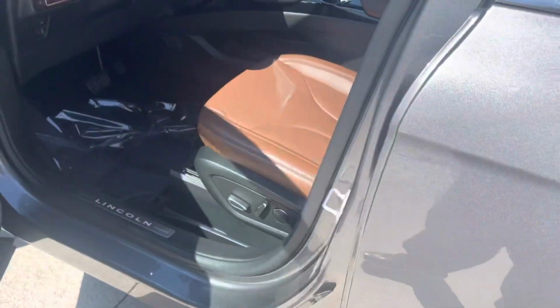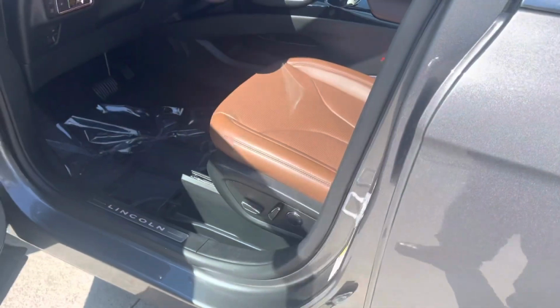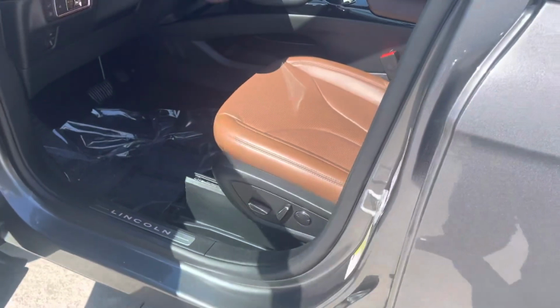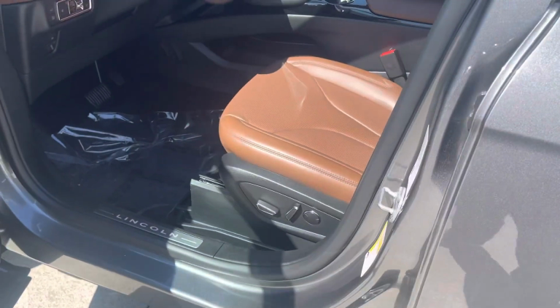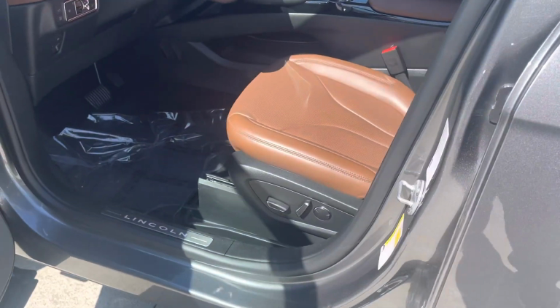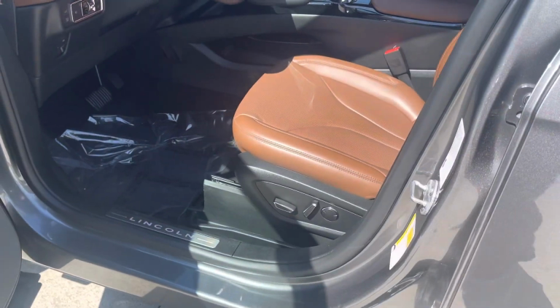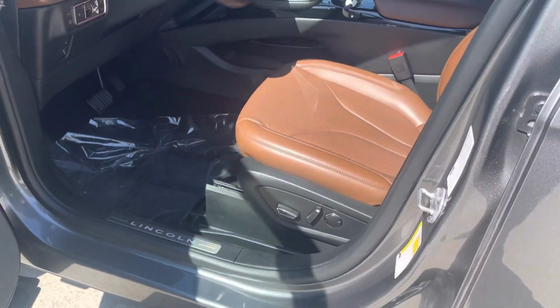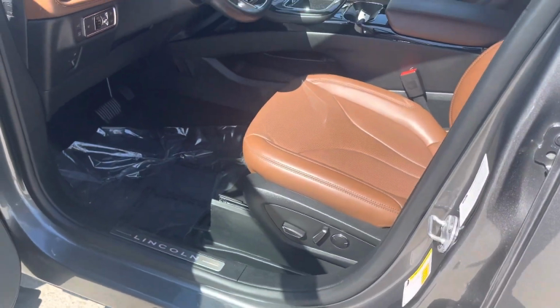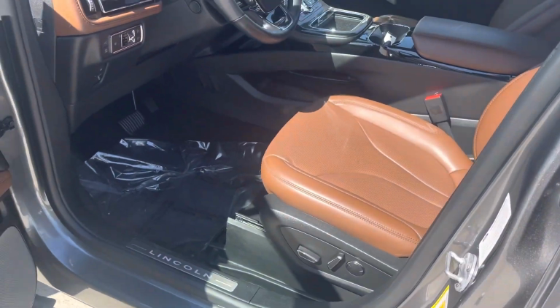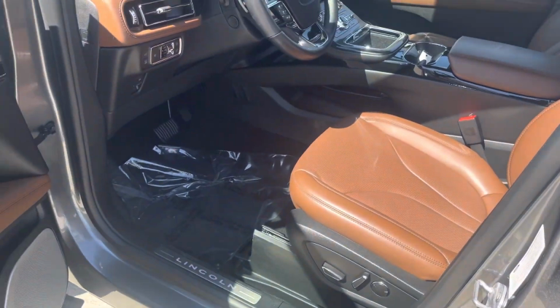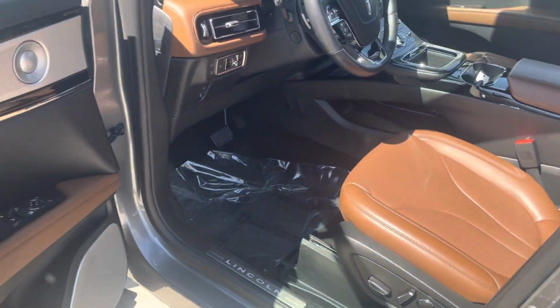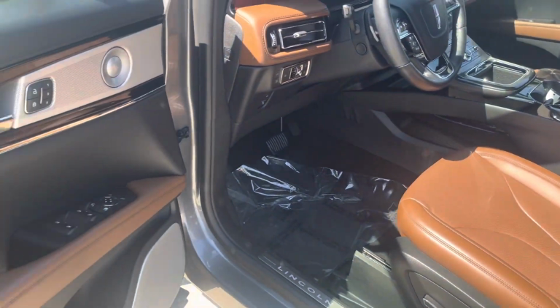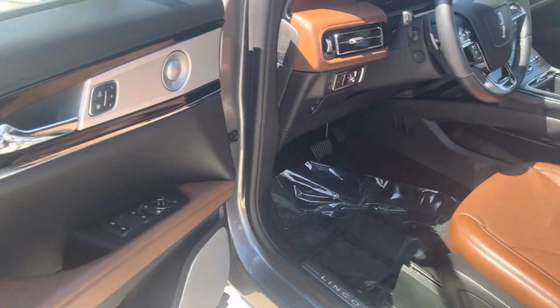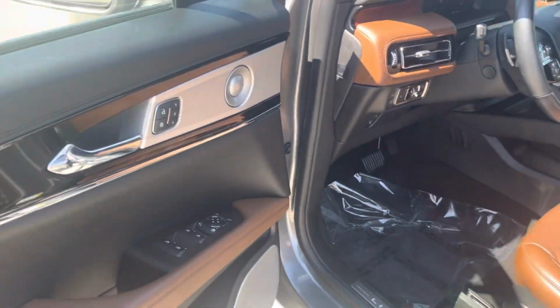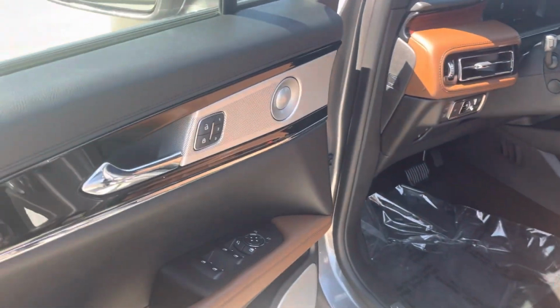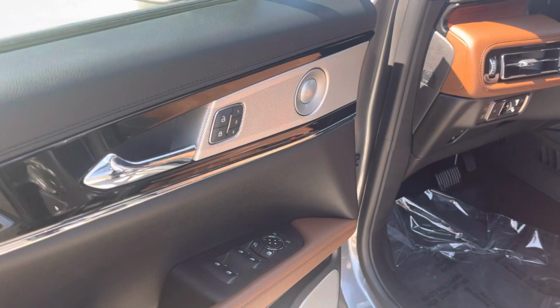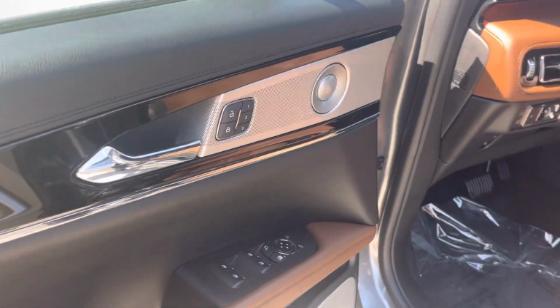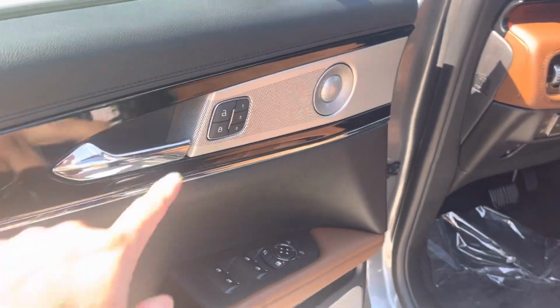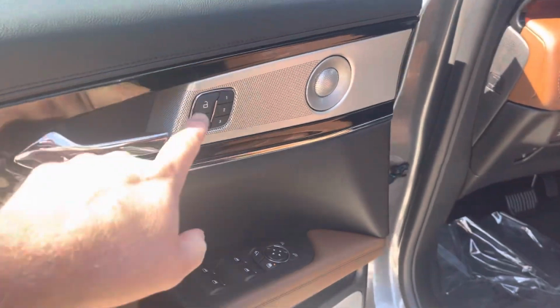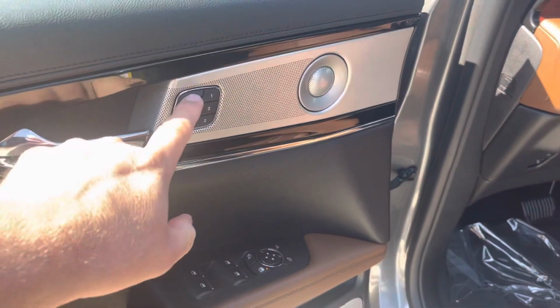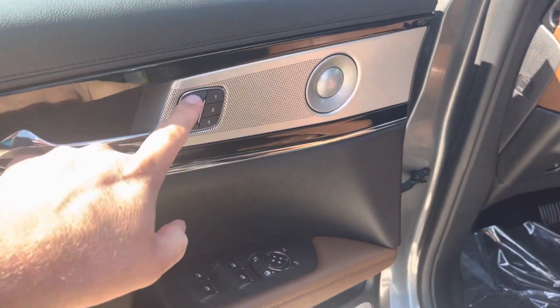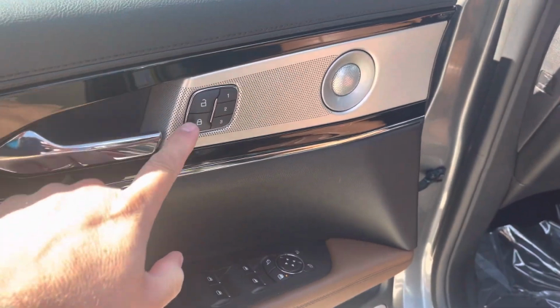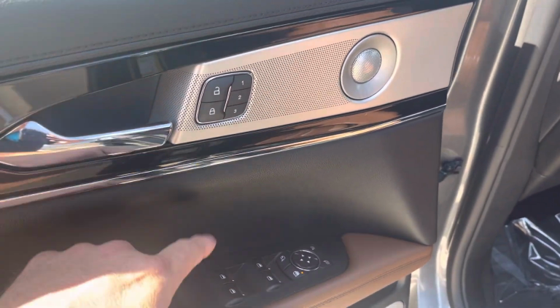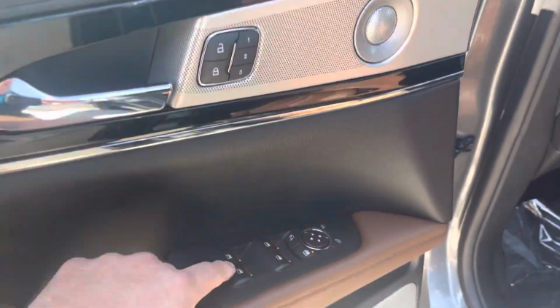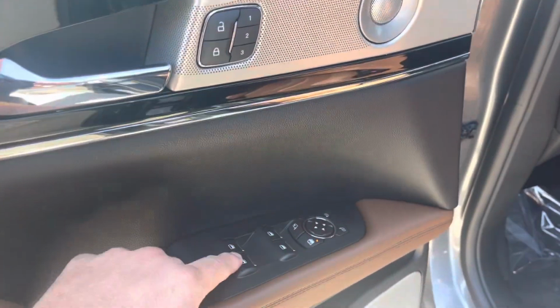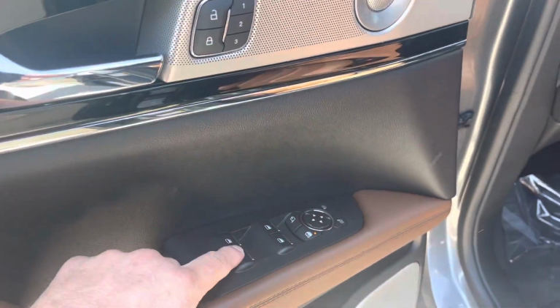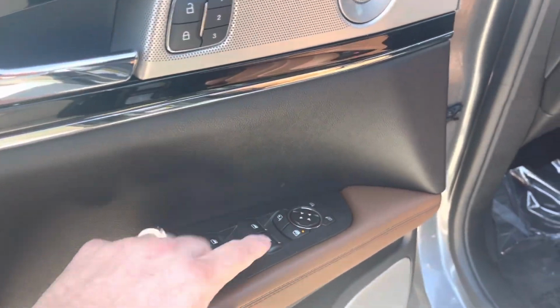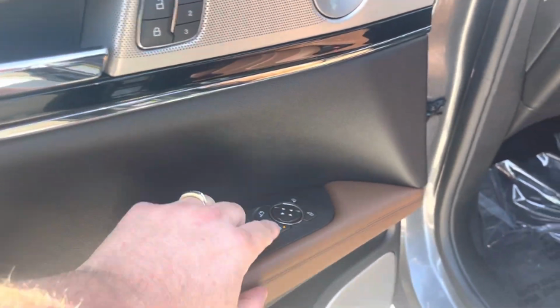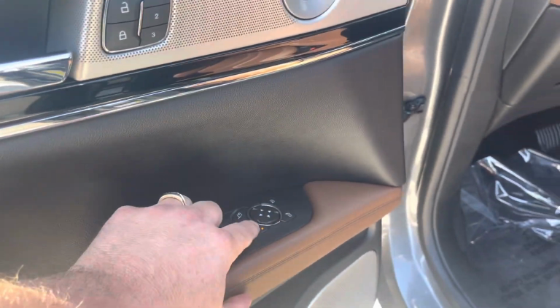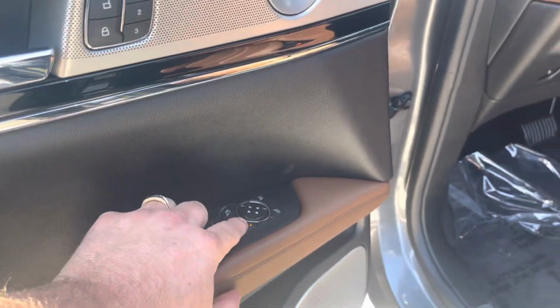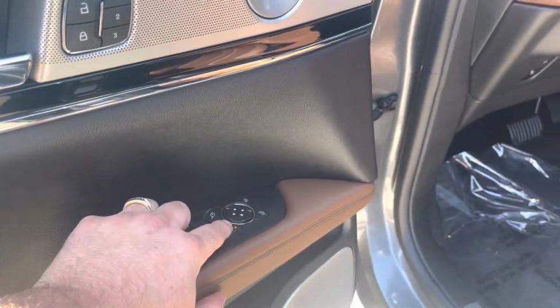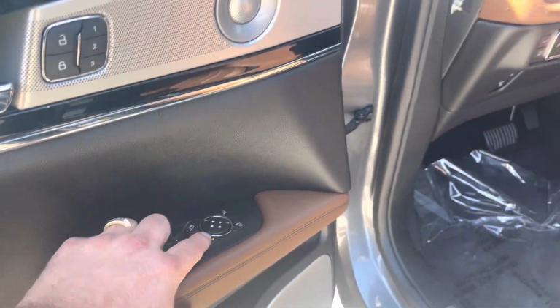Power driver's seat, power passenger seat, power door locks, power windows, and power mirrors.